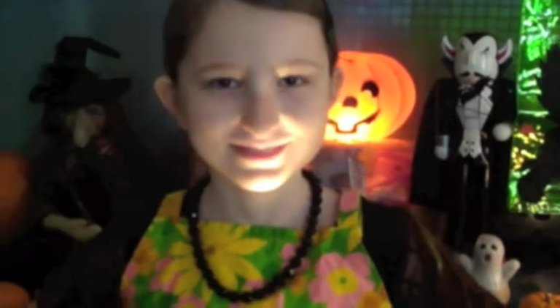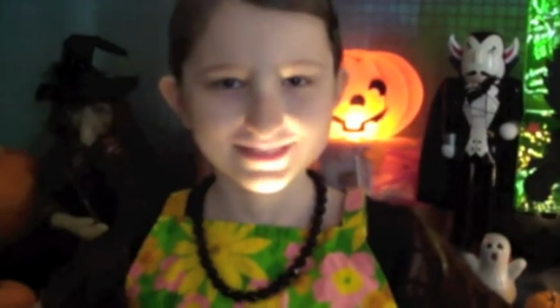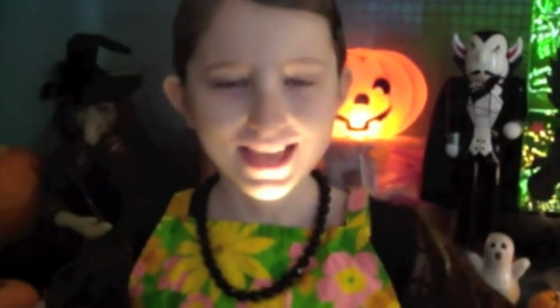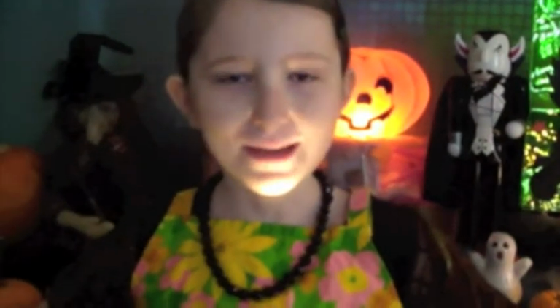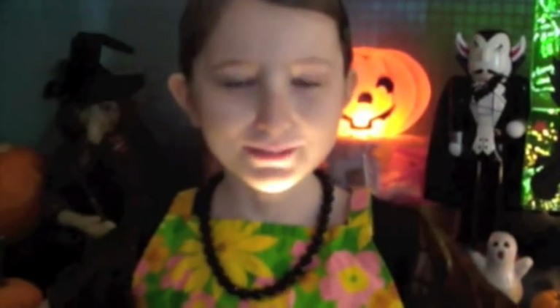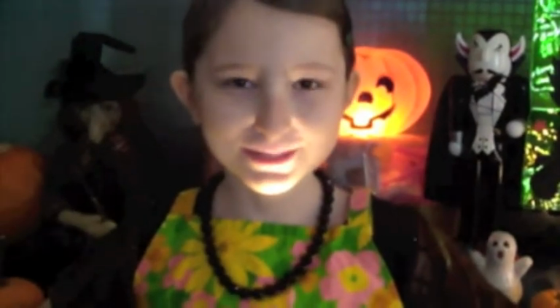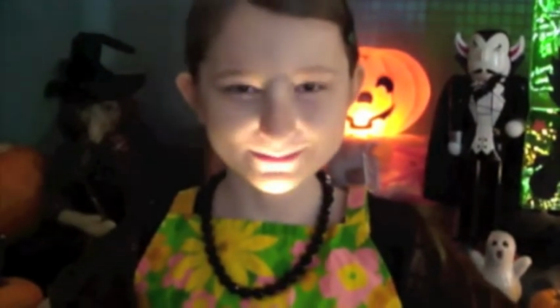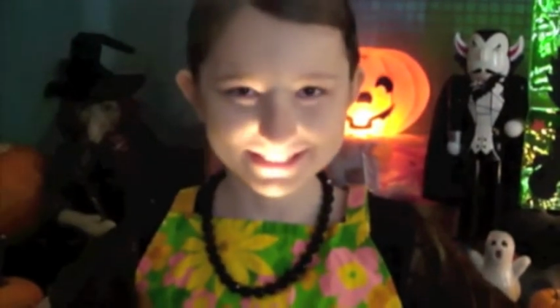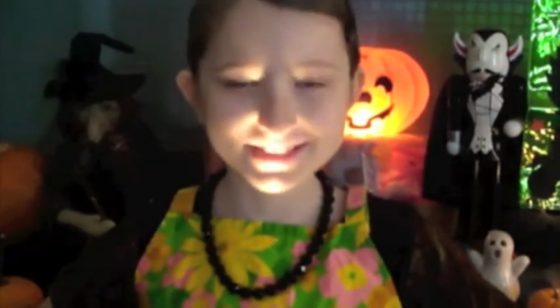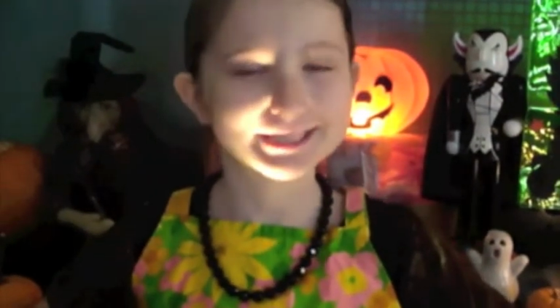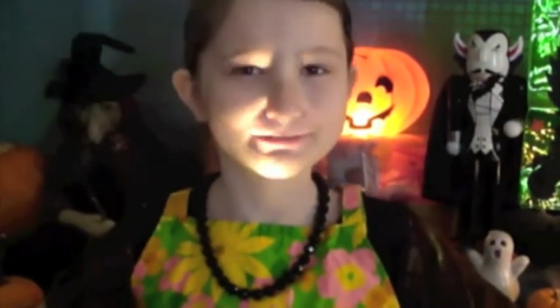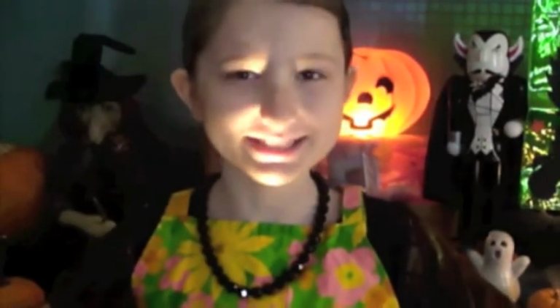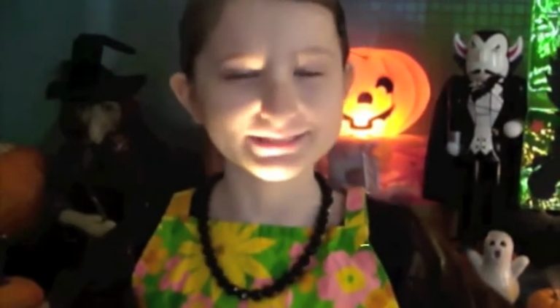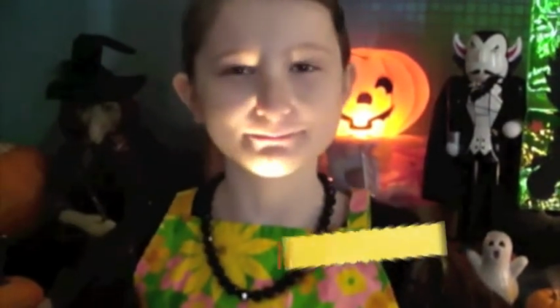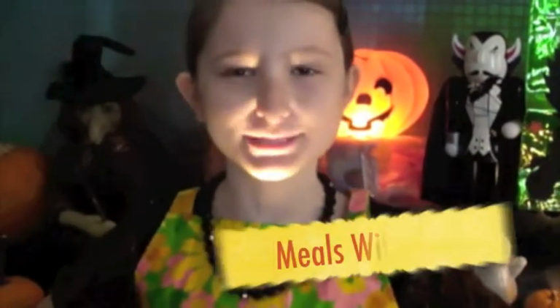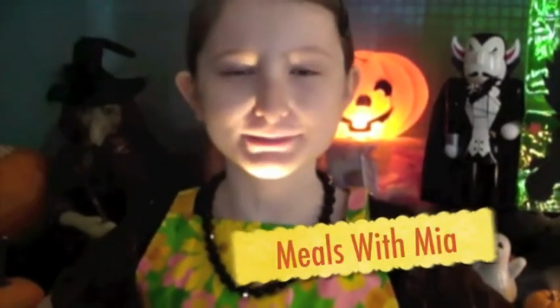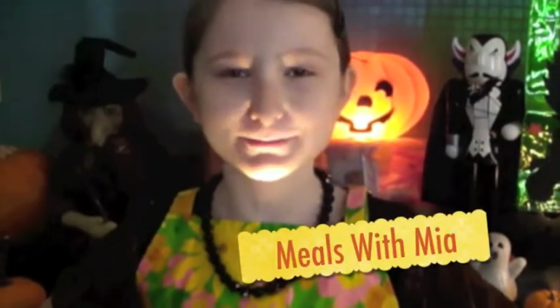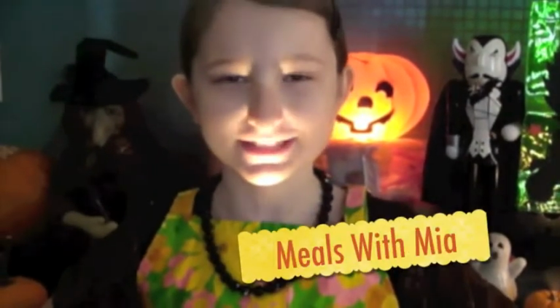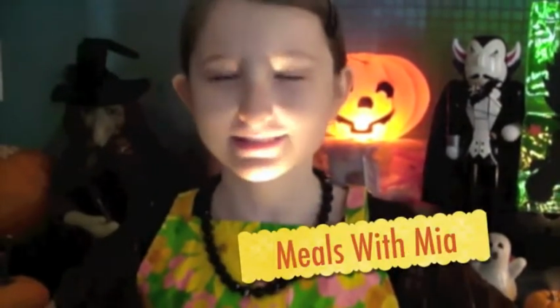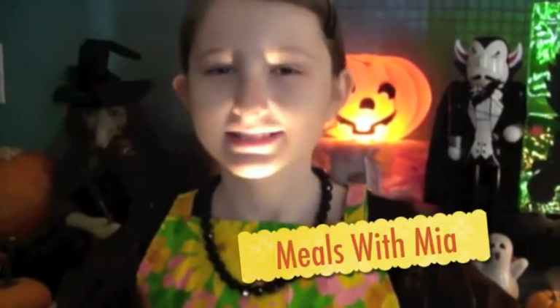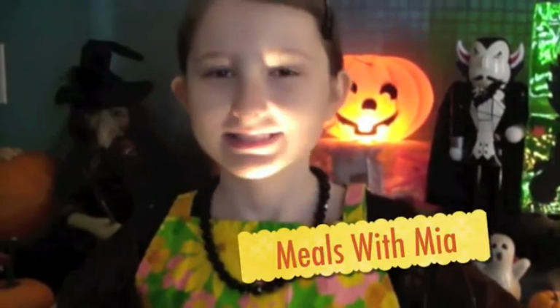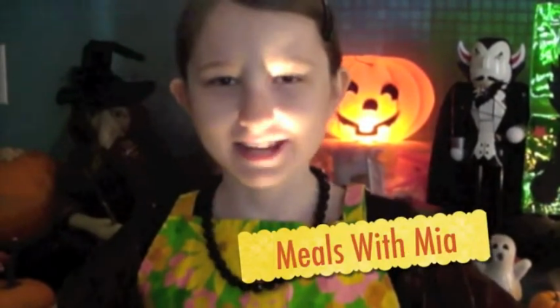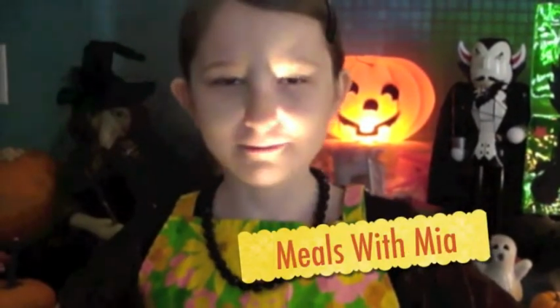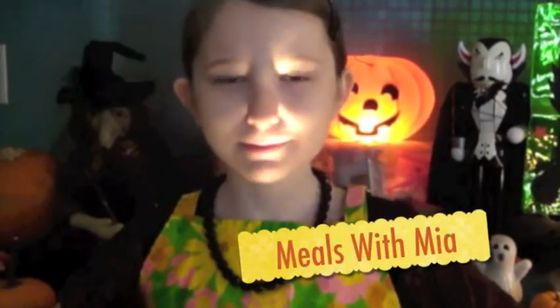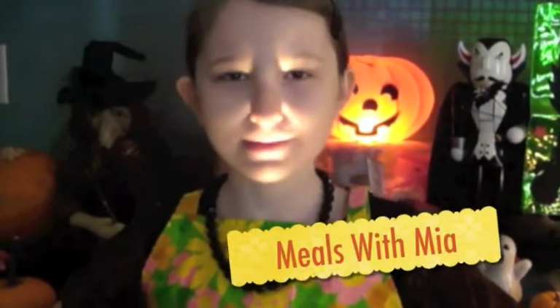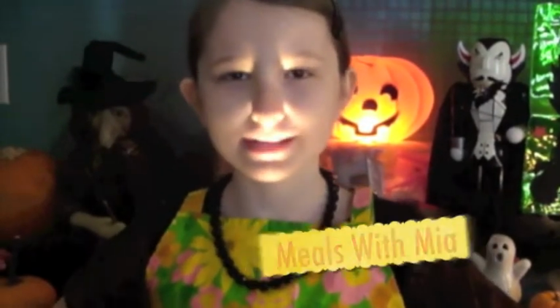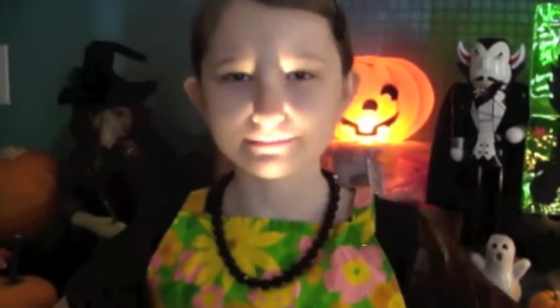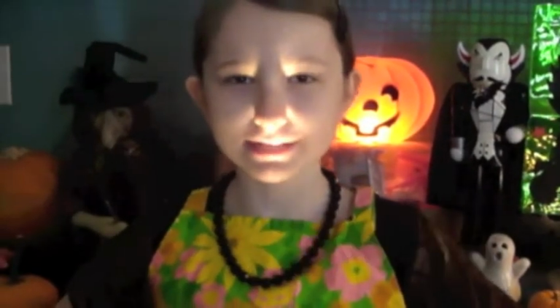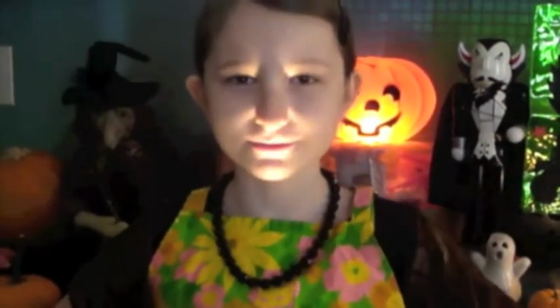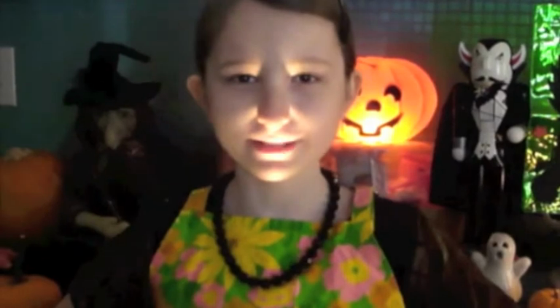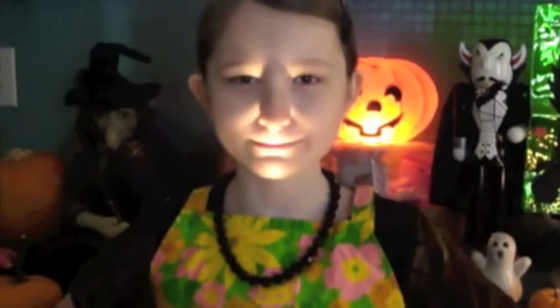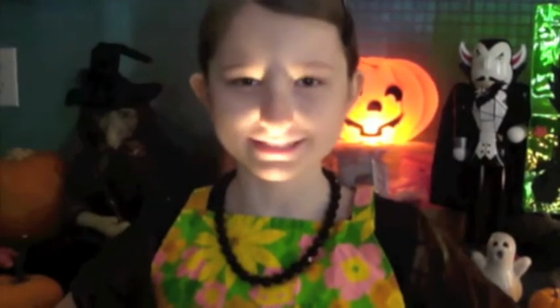Happy Halloween! This is Mia in Meals with Mia. Today we'll be making petrified pizza.